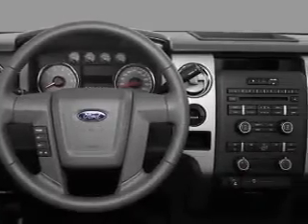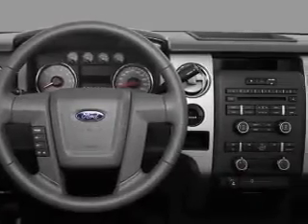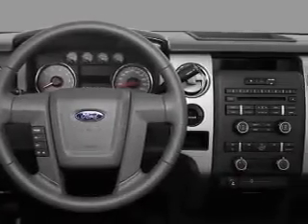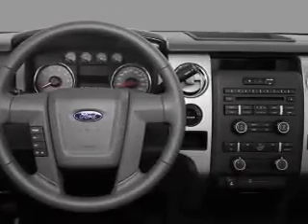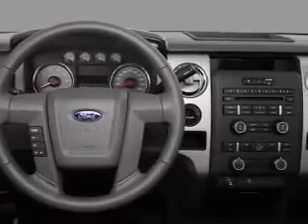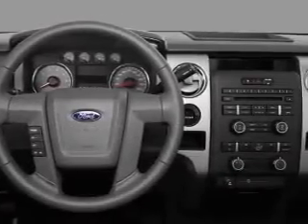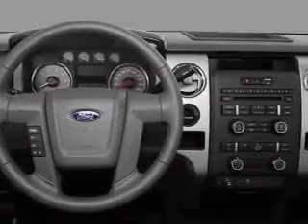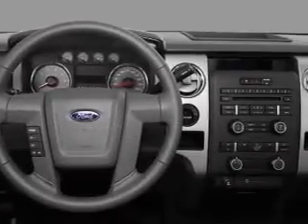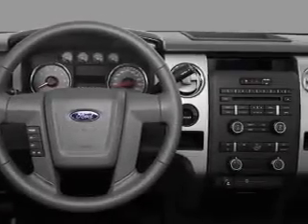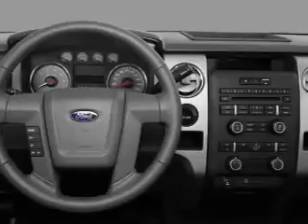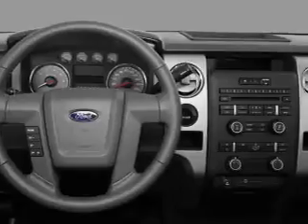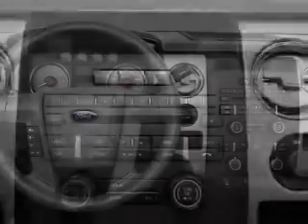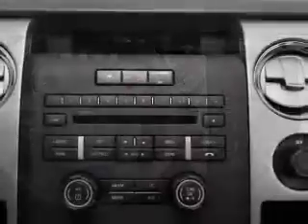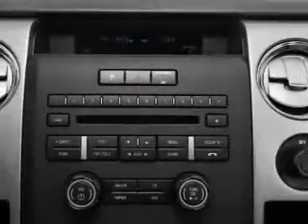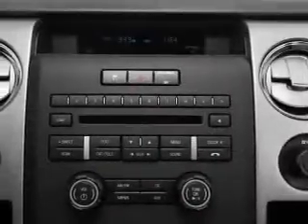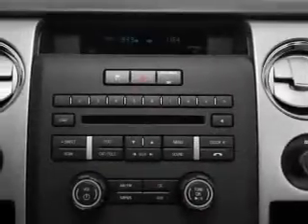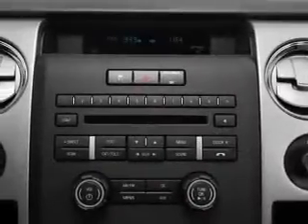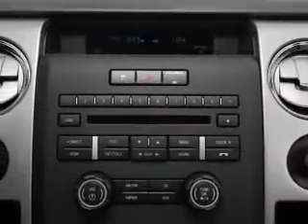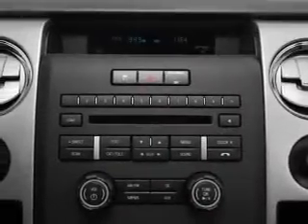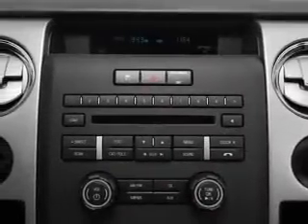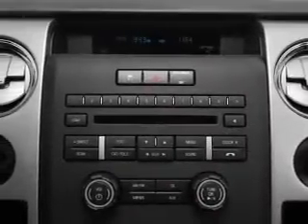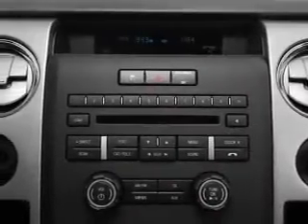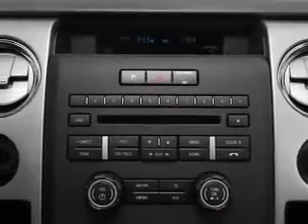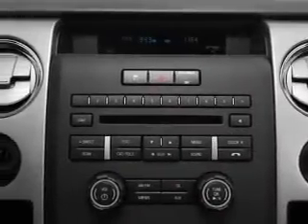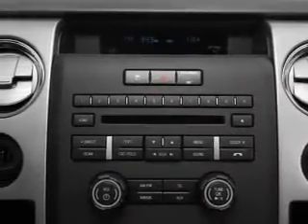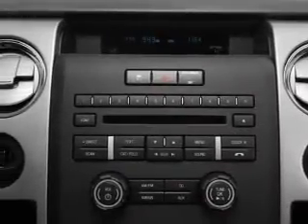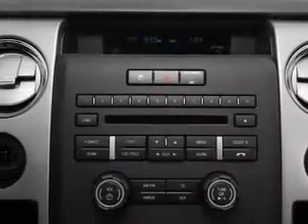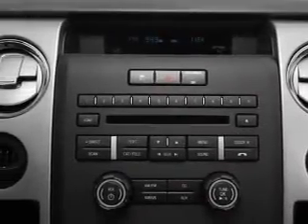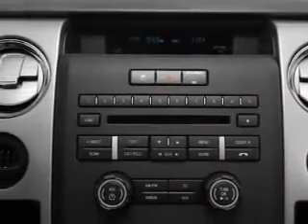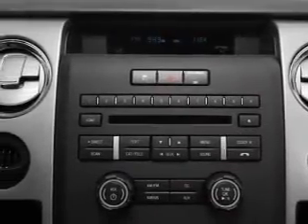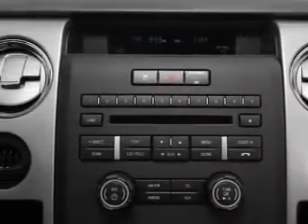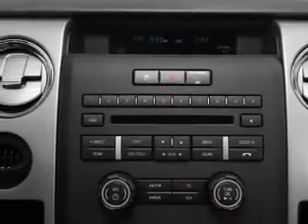Traction control, stability control, and low tire pressure warning. Call today to schedule a test drive.